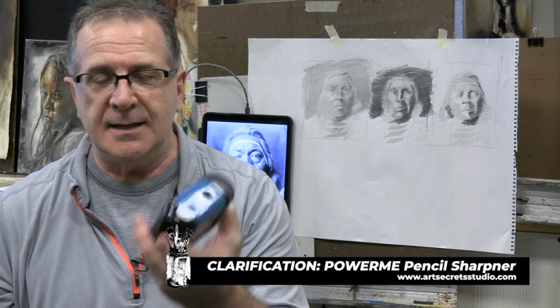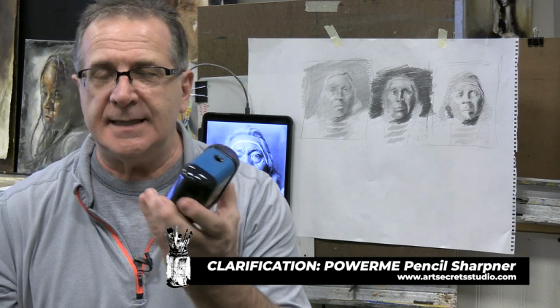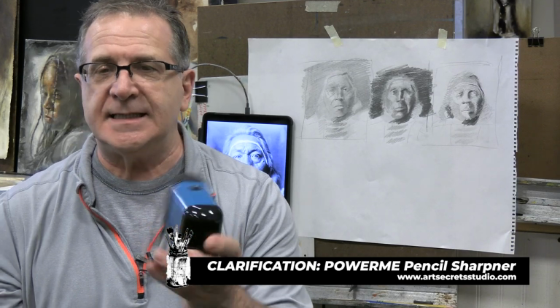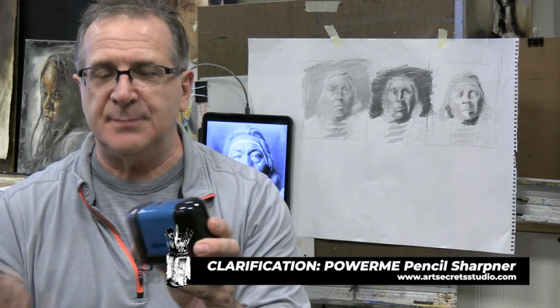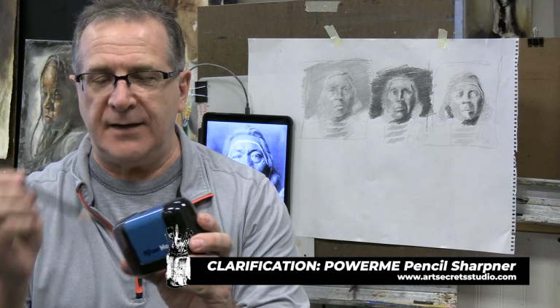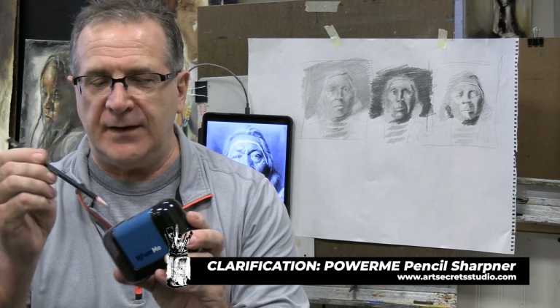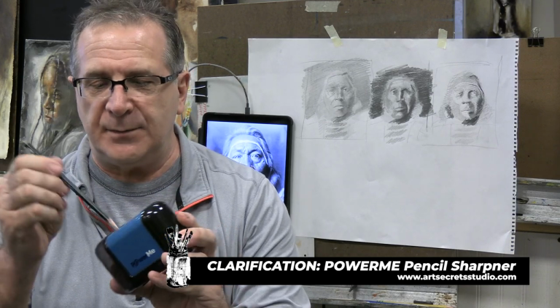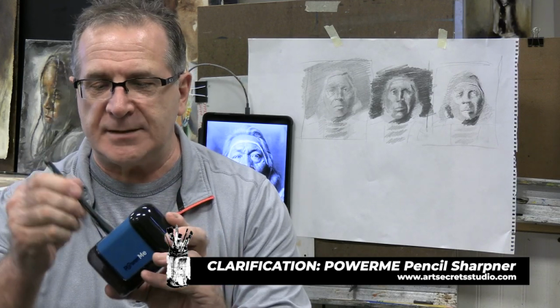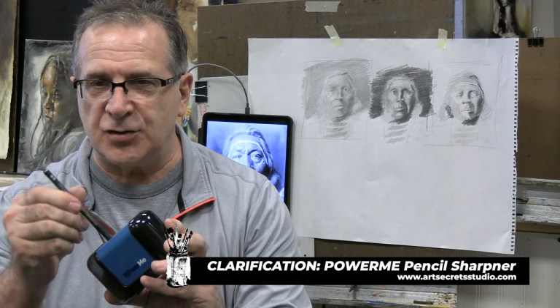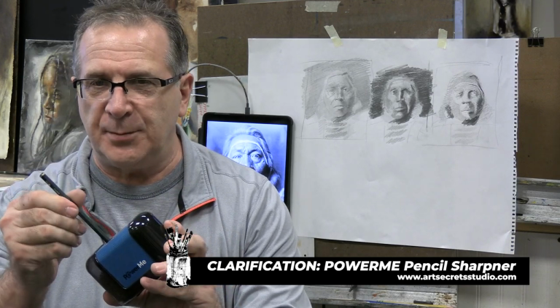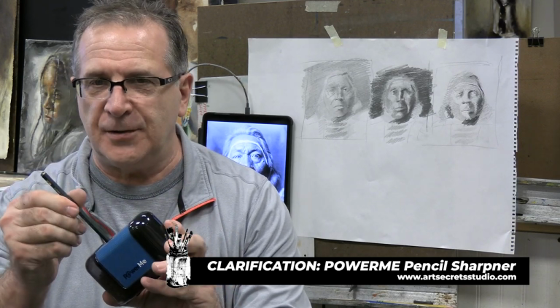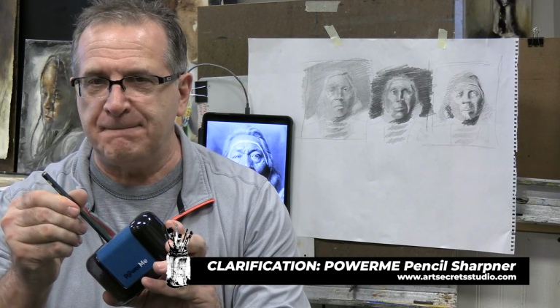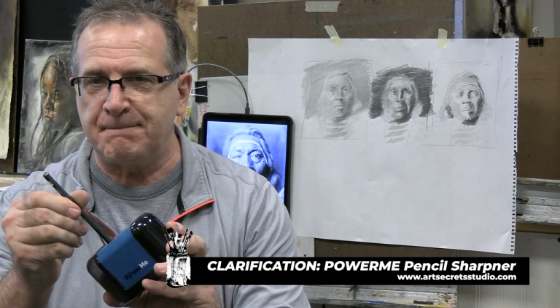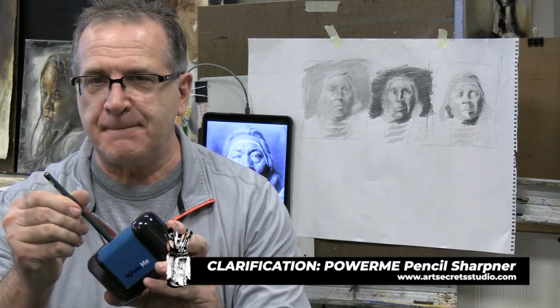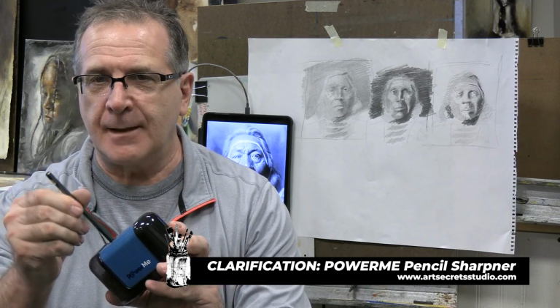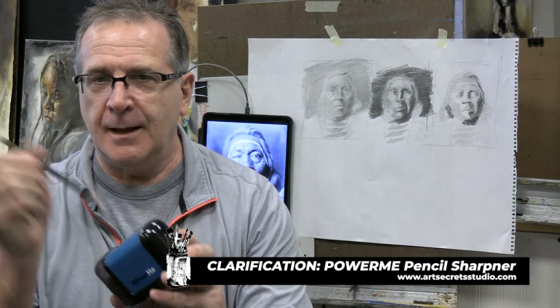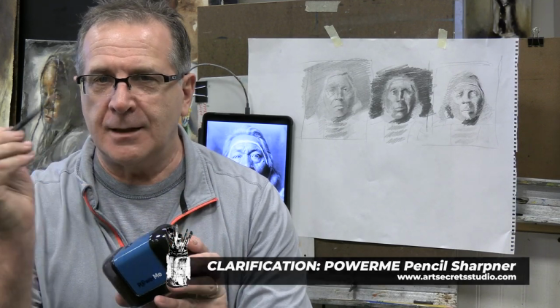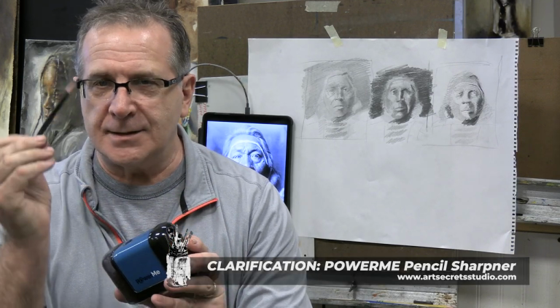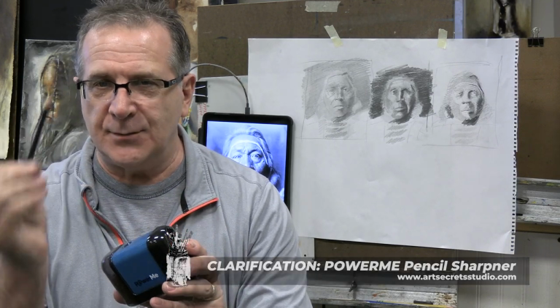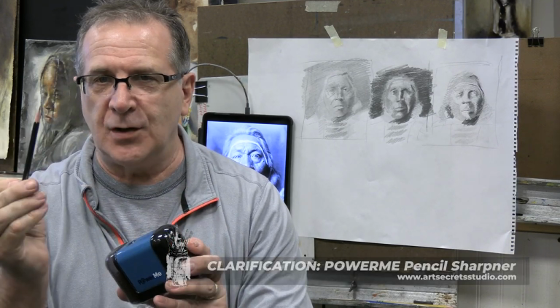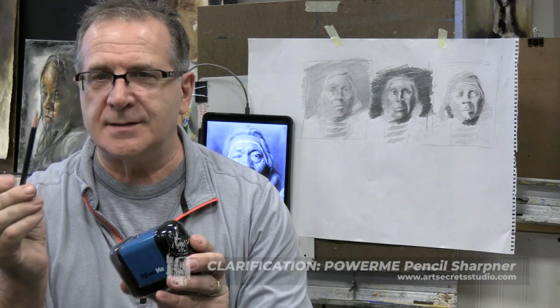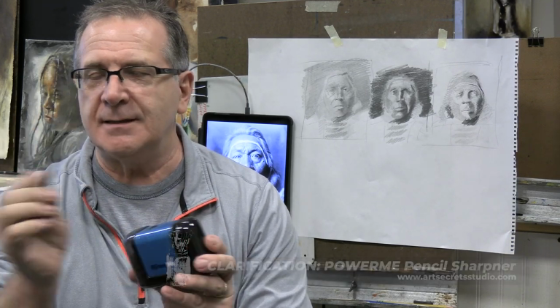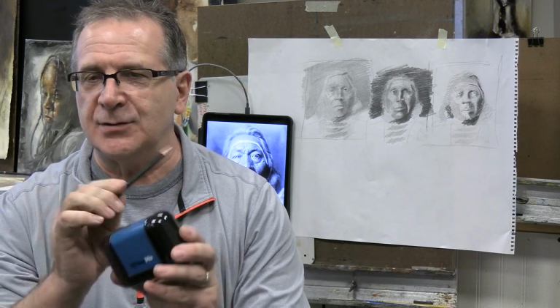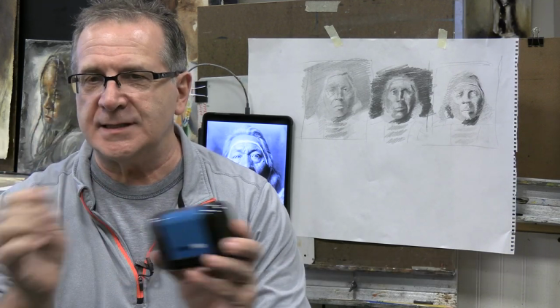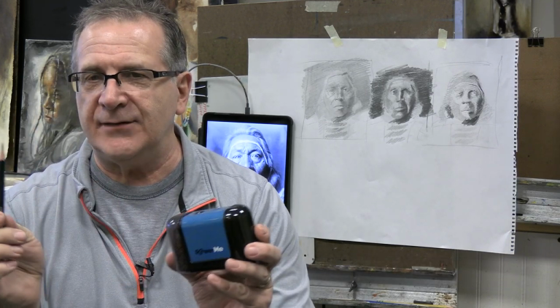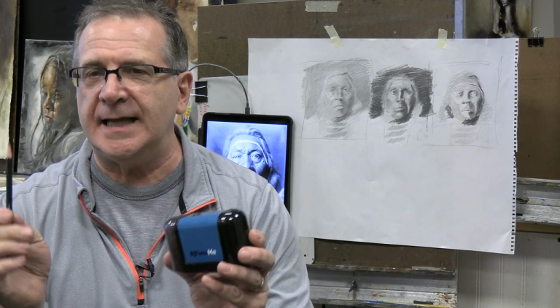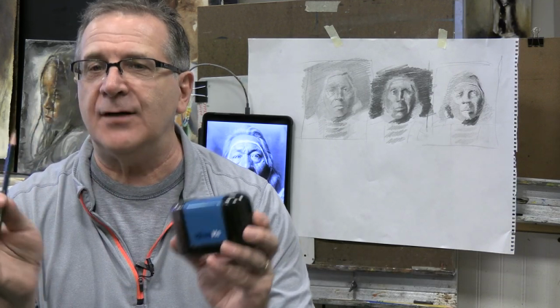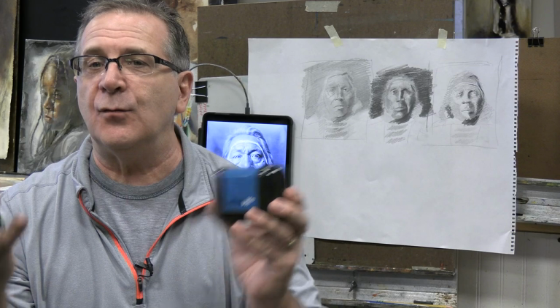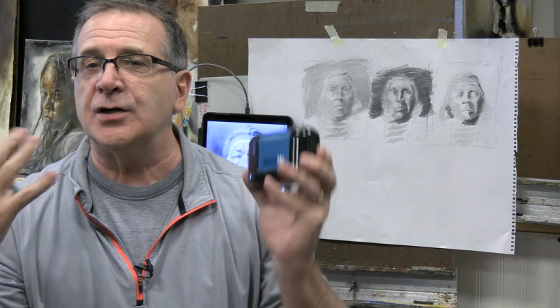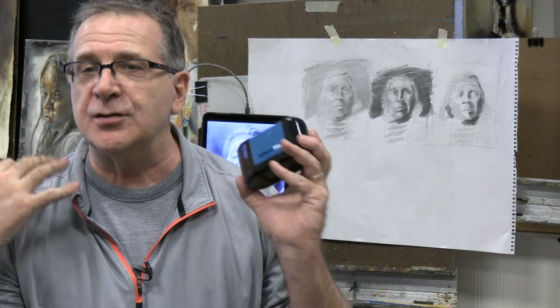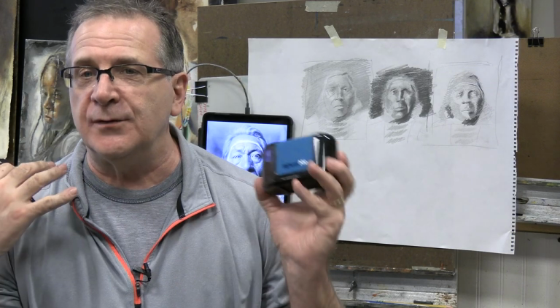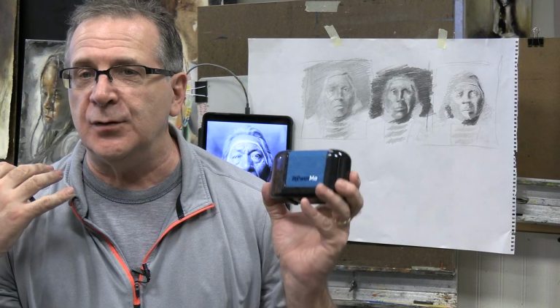This is my favorite pencil sharpener because it works. We'll just leave it at that. Watch the review.